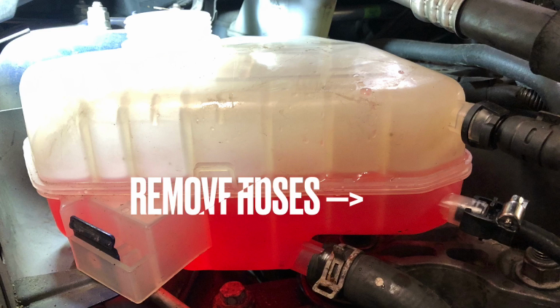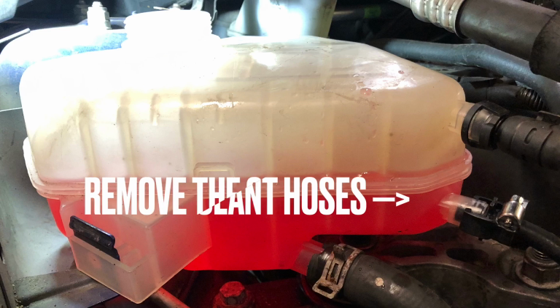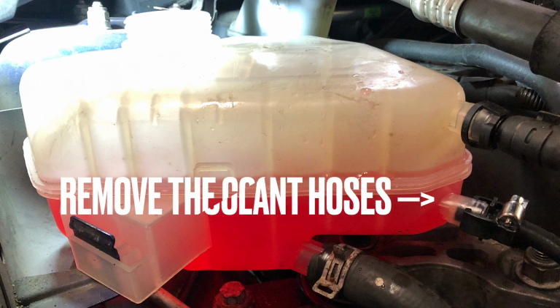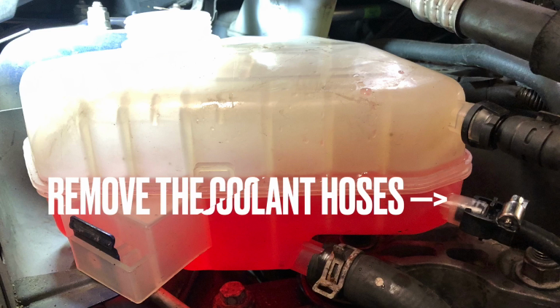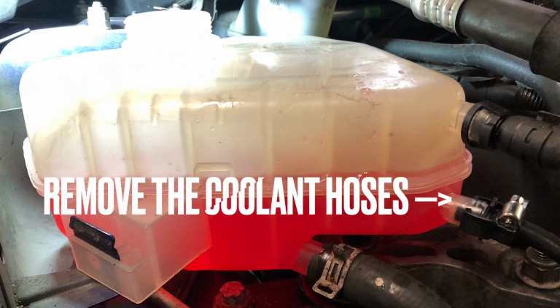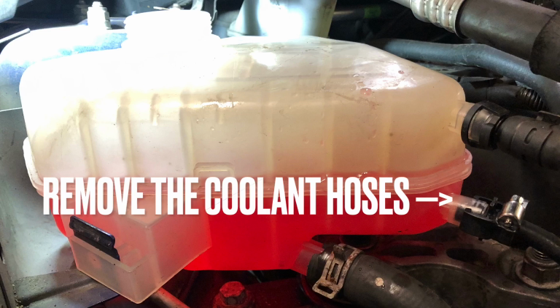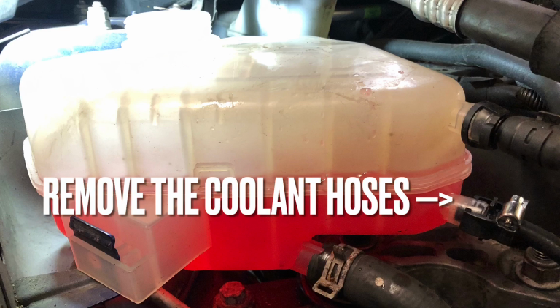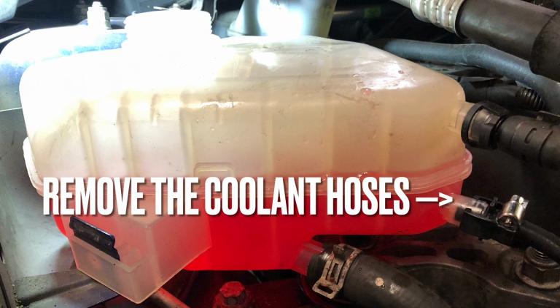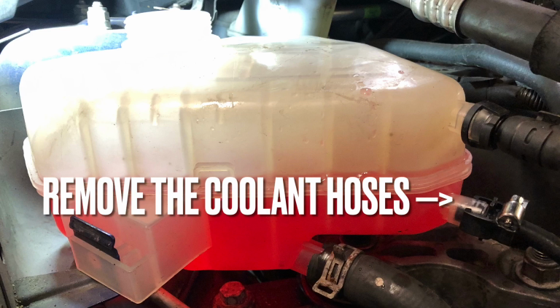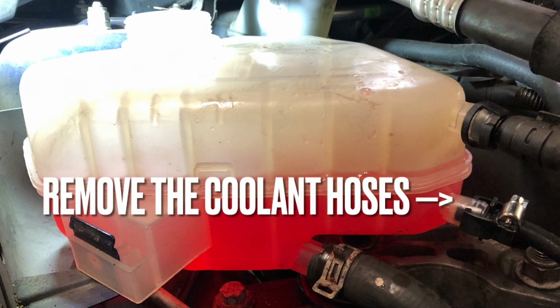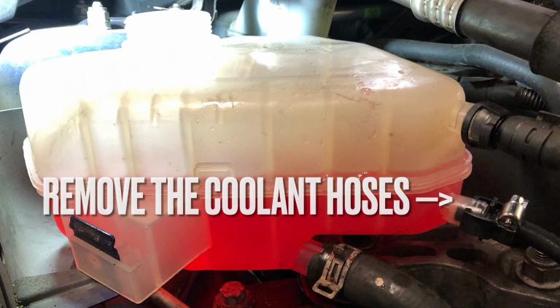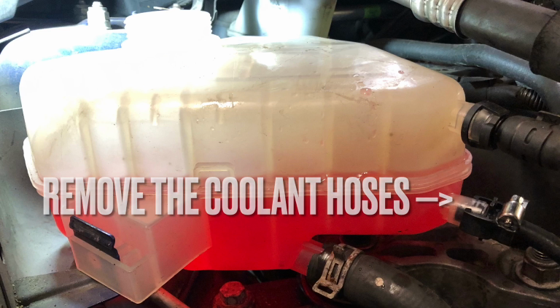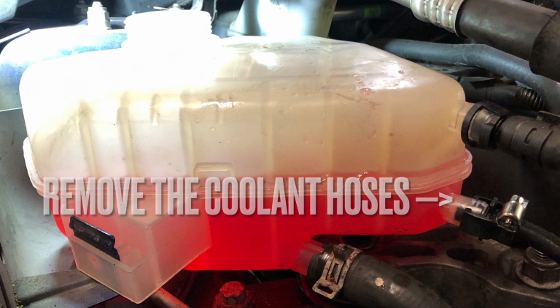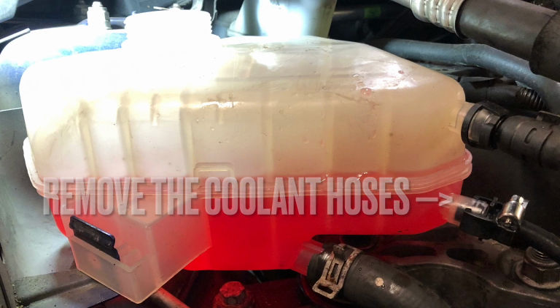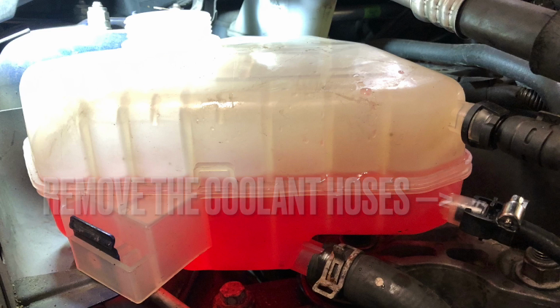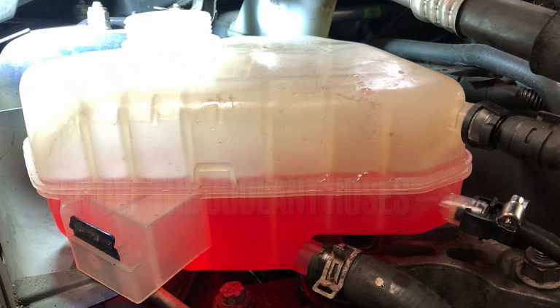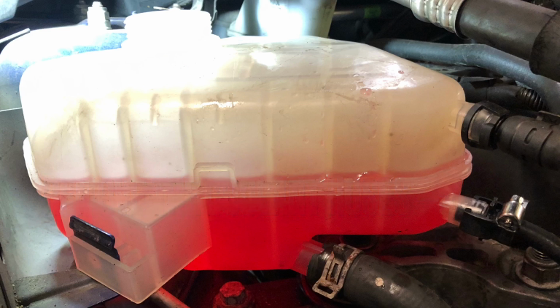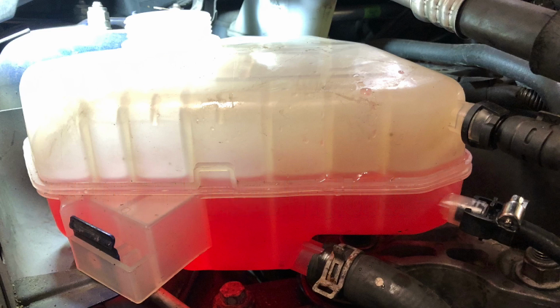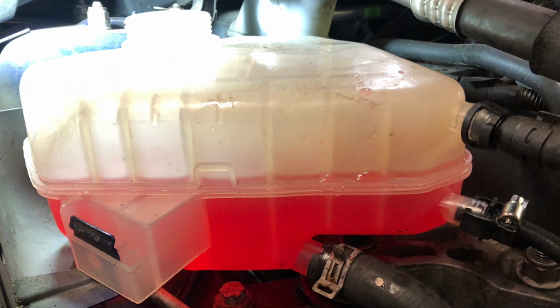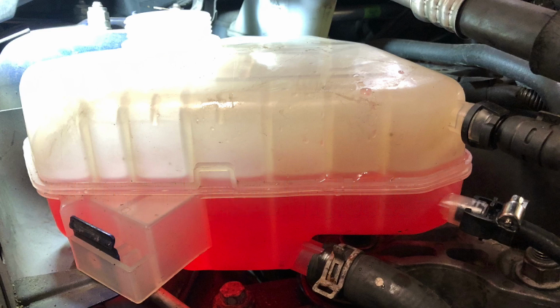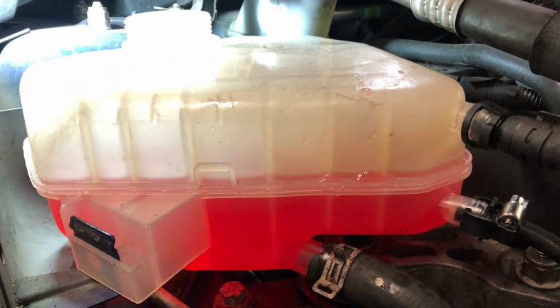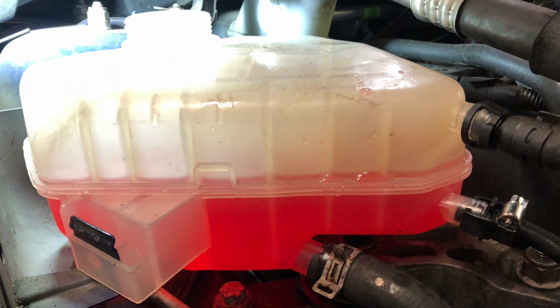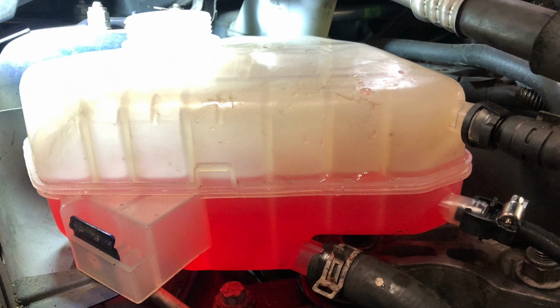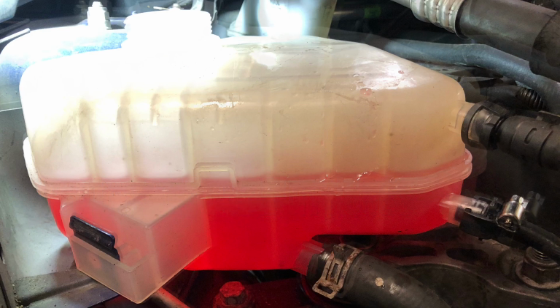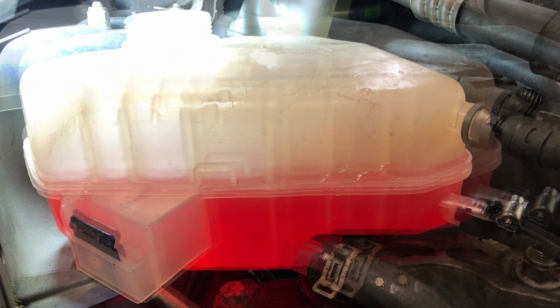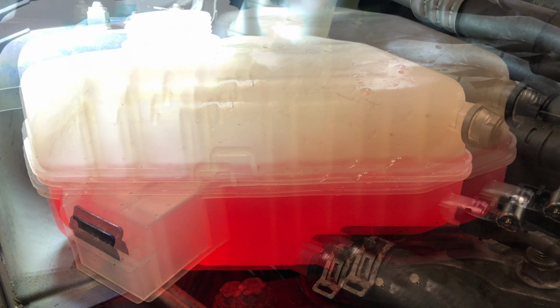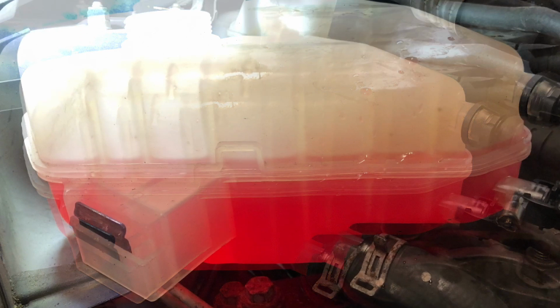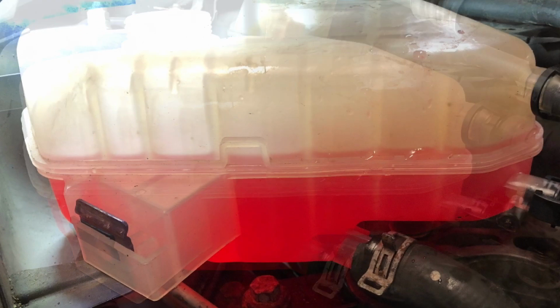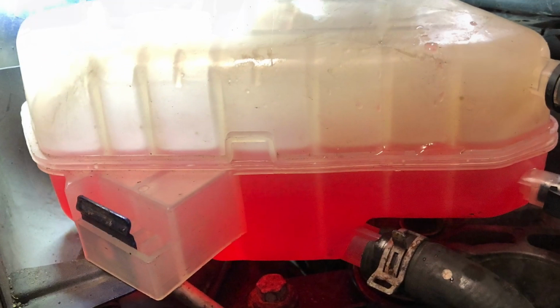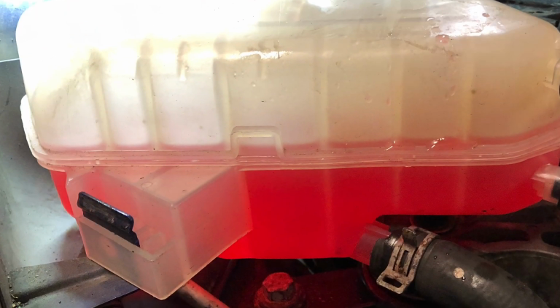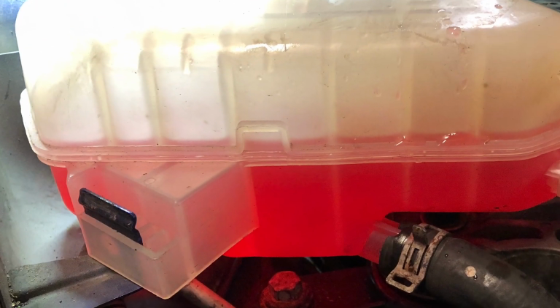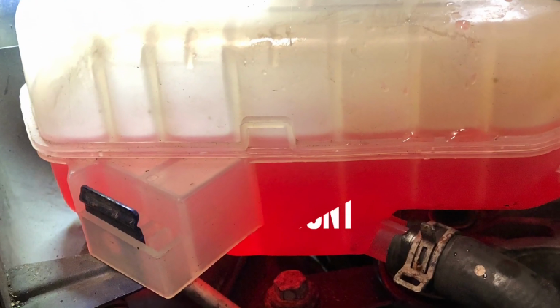Remove the coolant header tank. This will give access to the engine mount and belt.